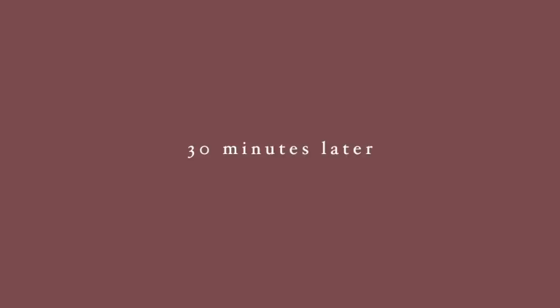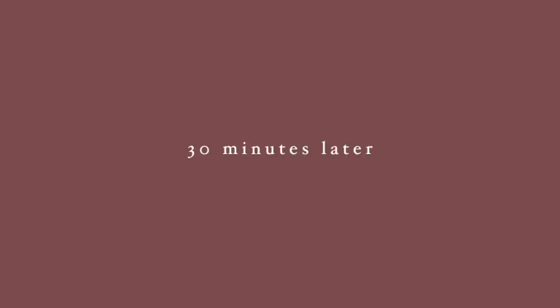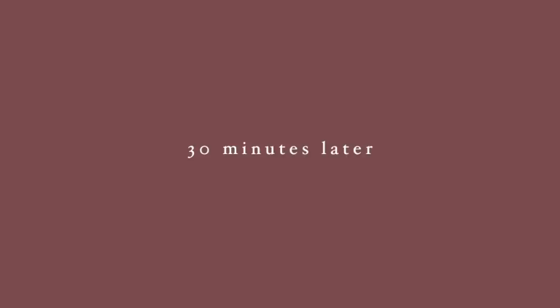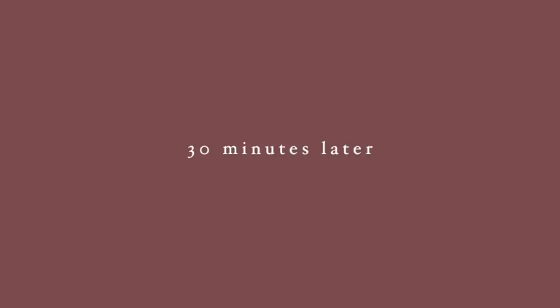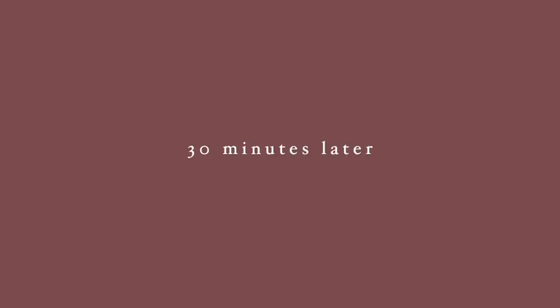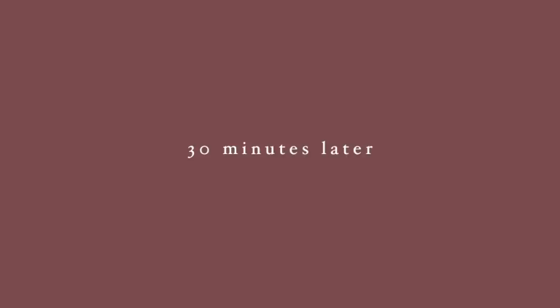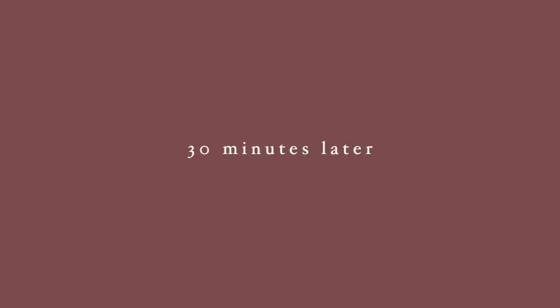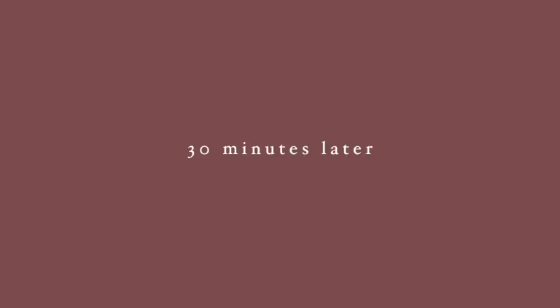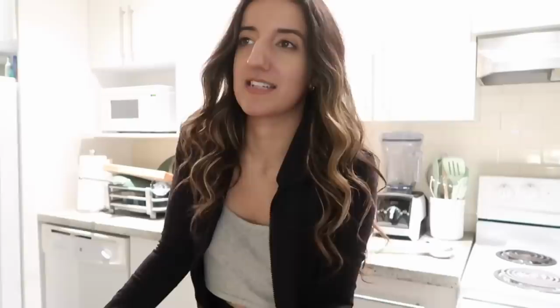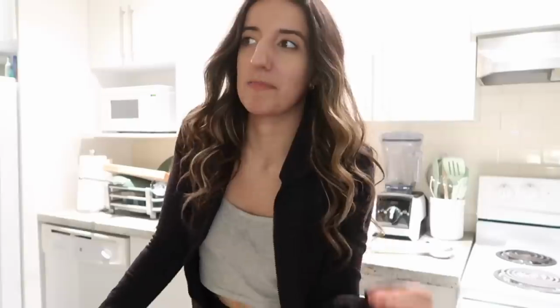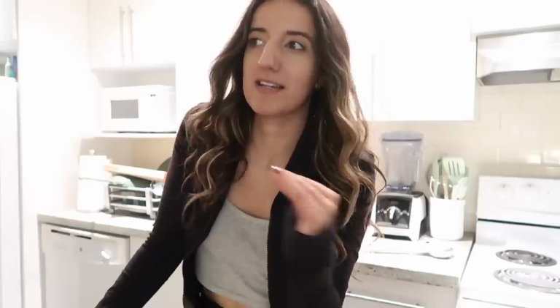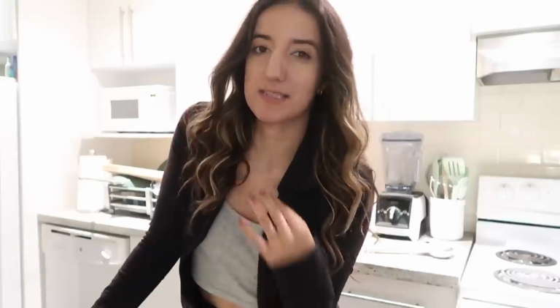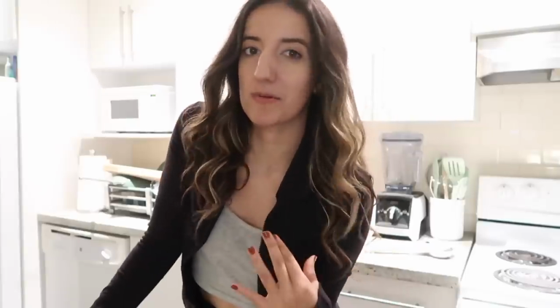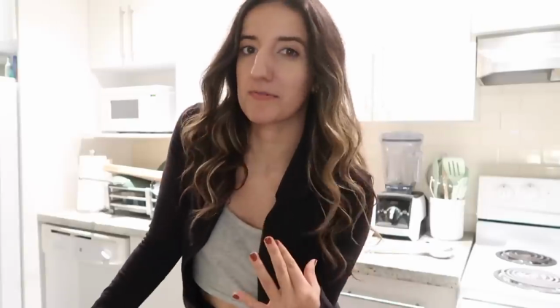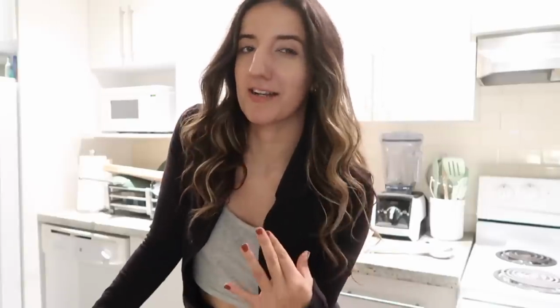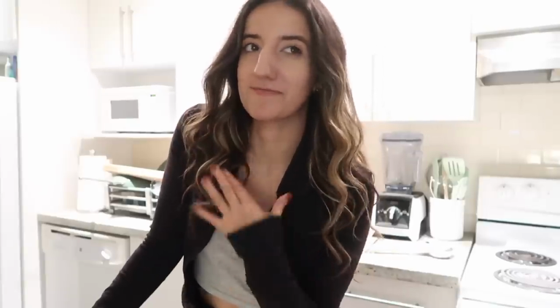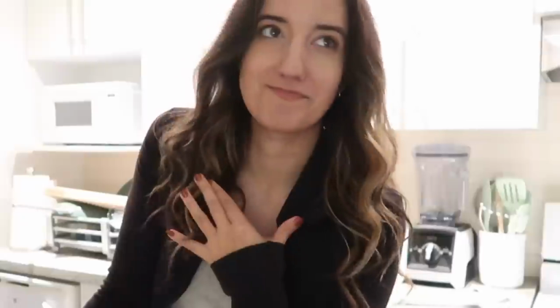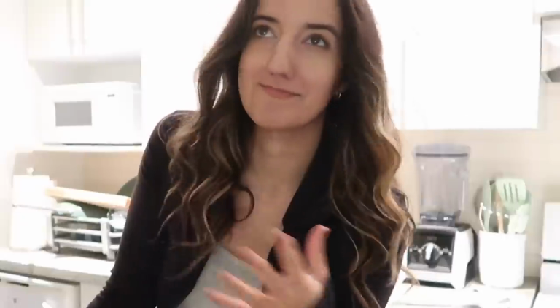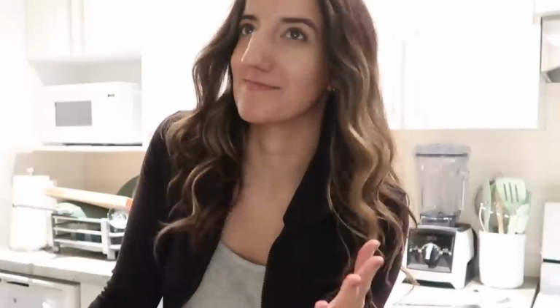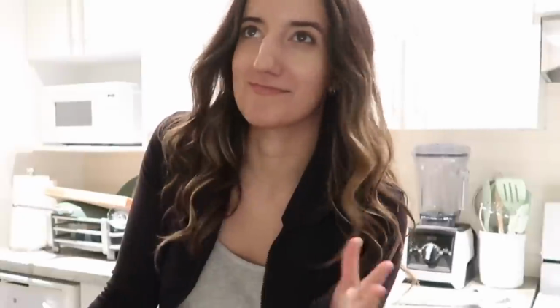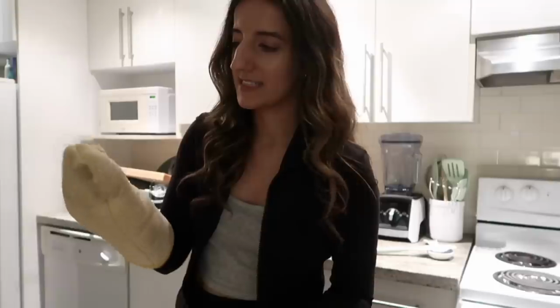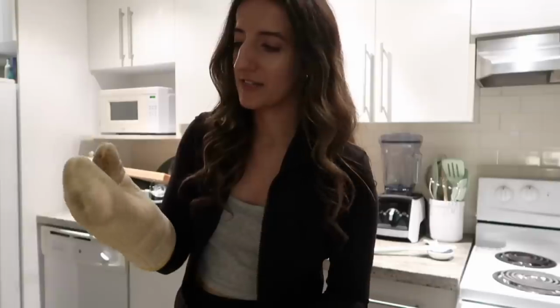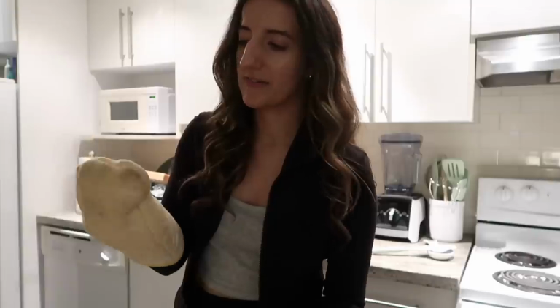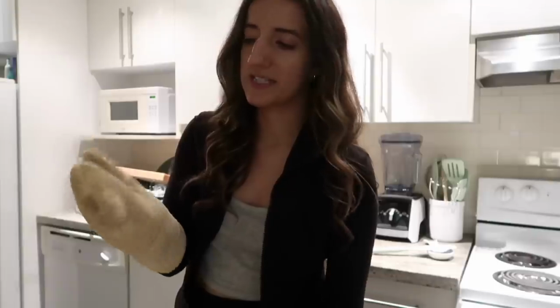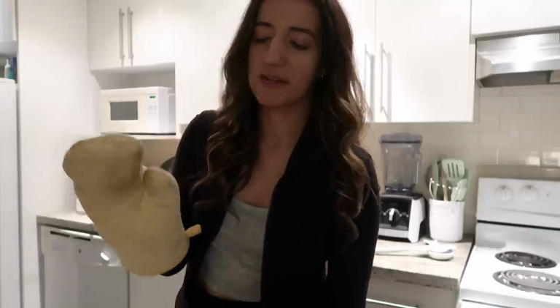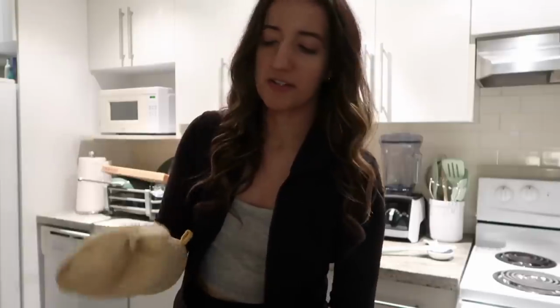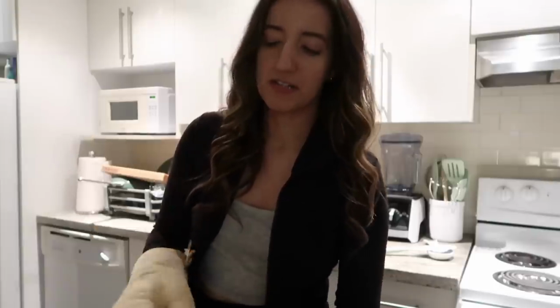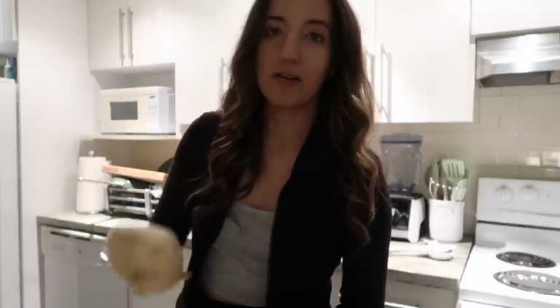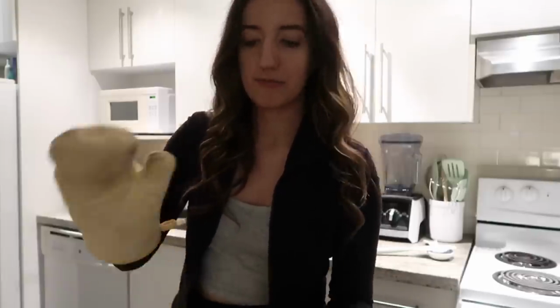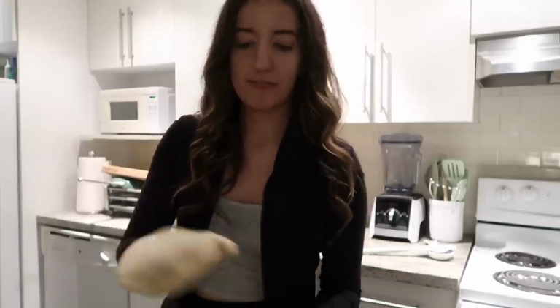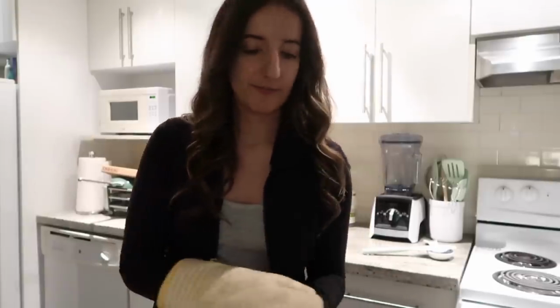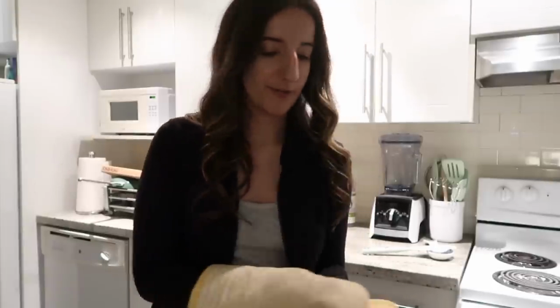I wish you could smell the goodness that's happening in this apartment right now. I need to get new oven mitts — mine are looking a little rougher.